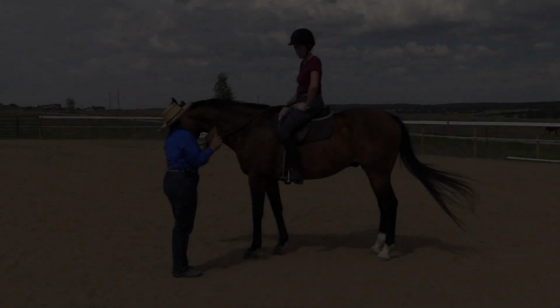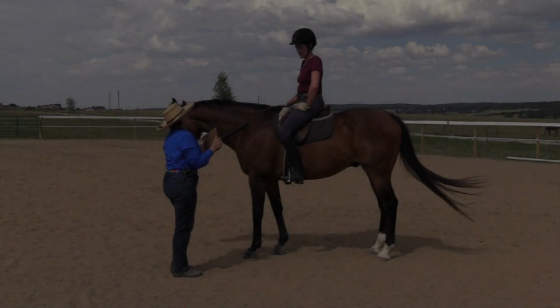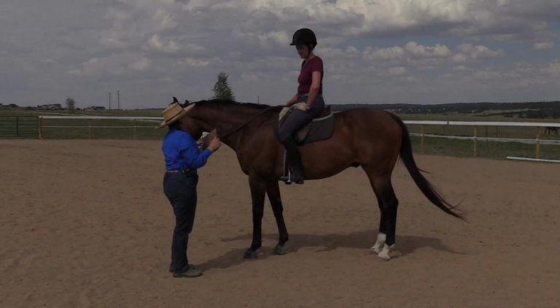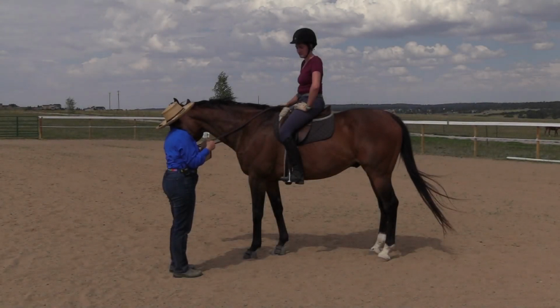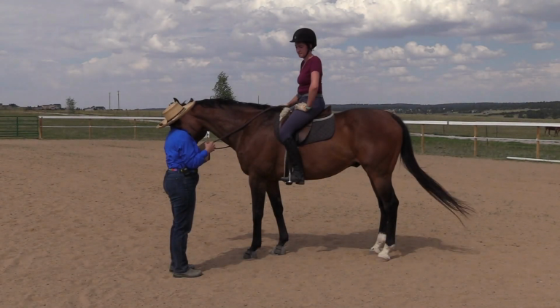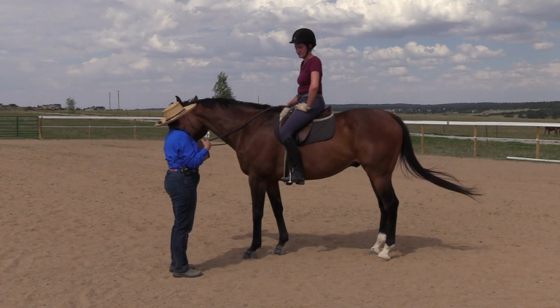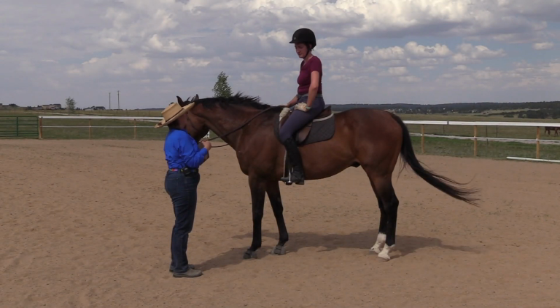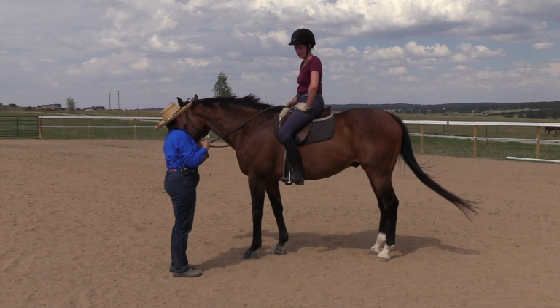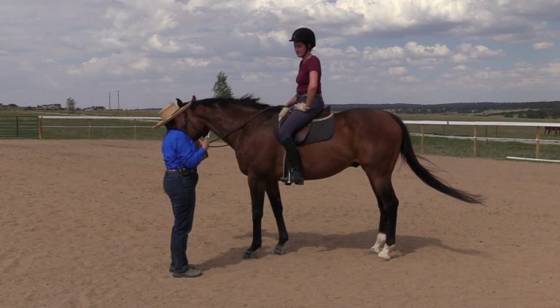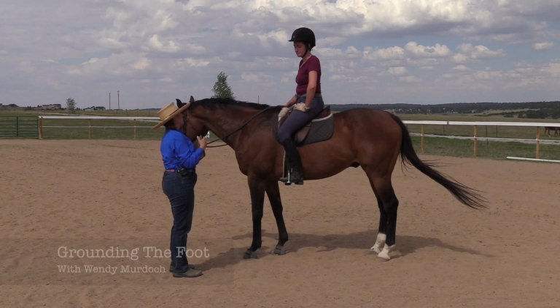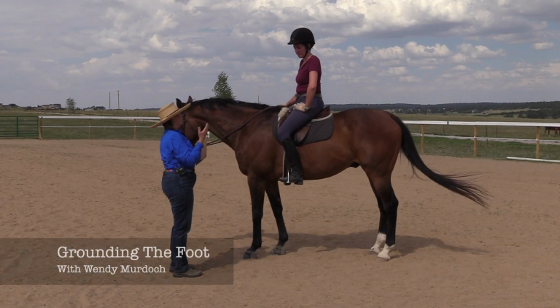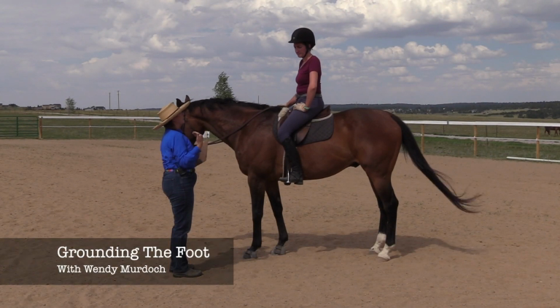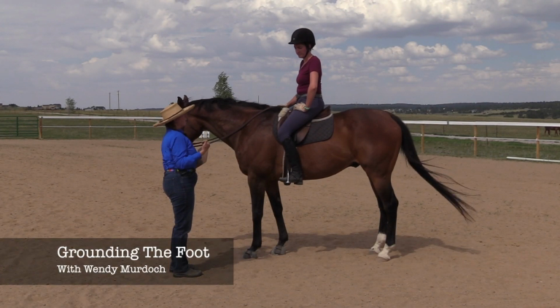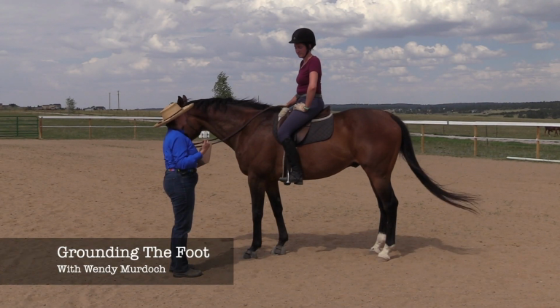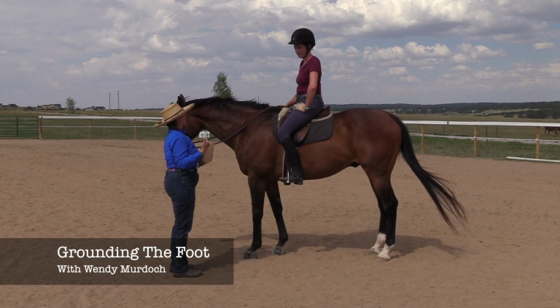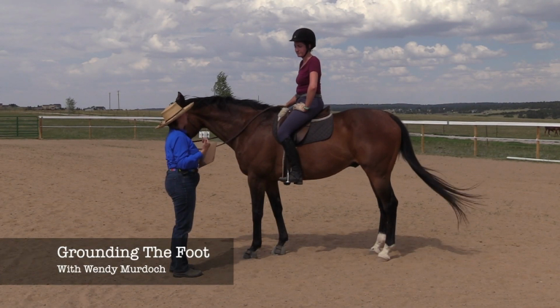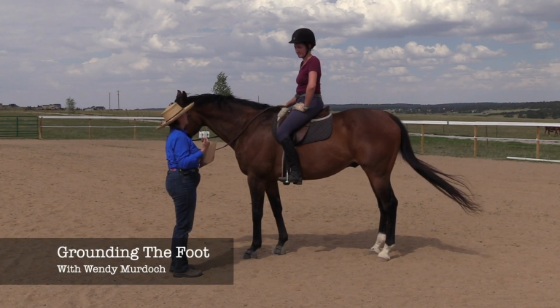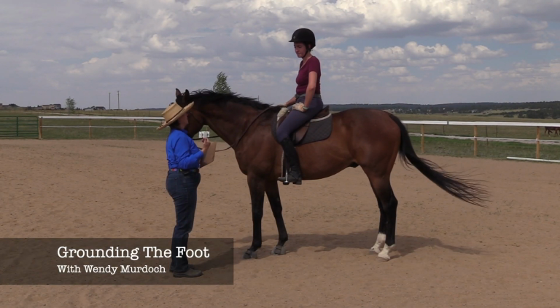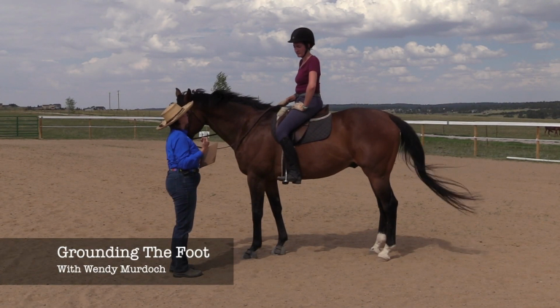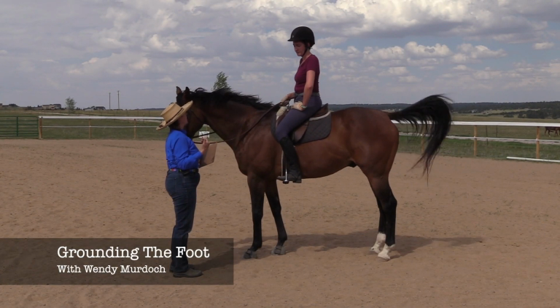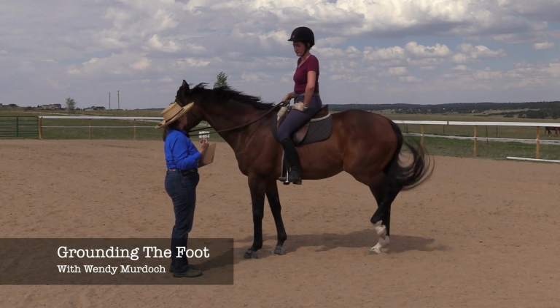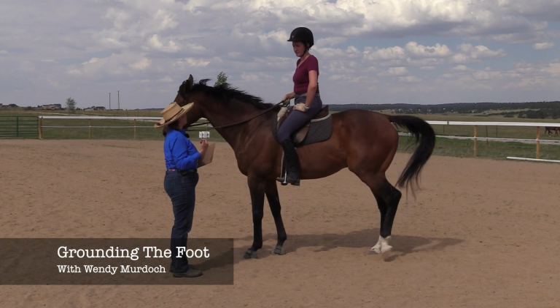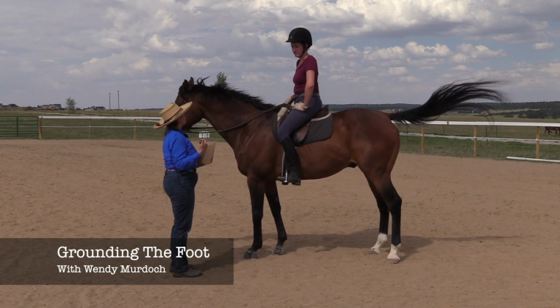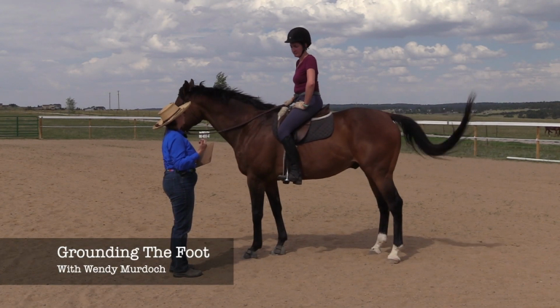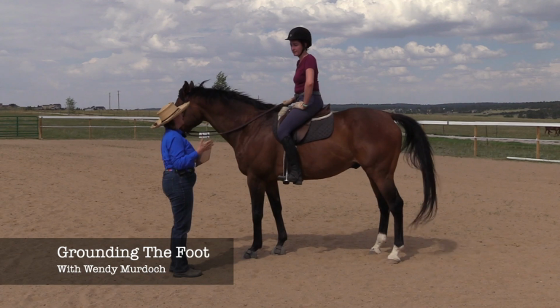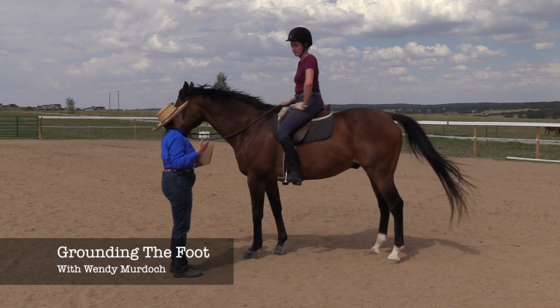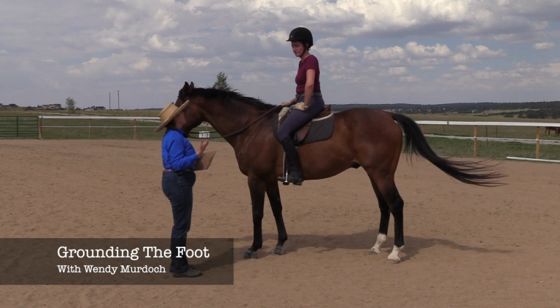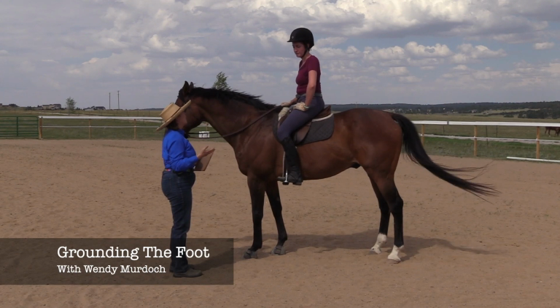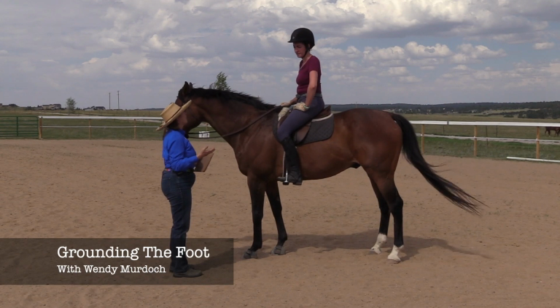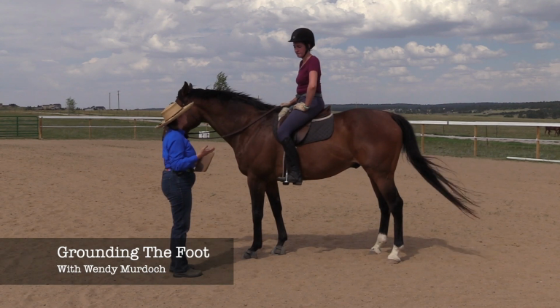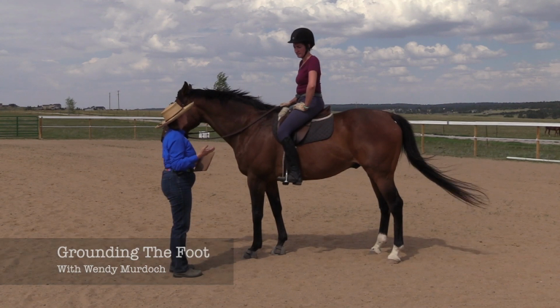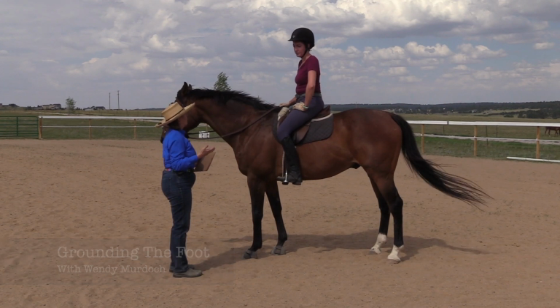I'm on board and this is a Feldenkrais lesson — or it's adapted from a Feldenkrais lesson — called the artificial floor, and I call it grounding the foot.